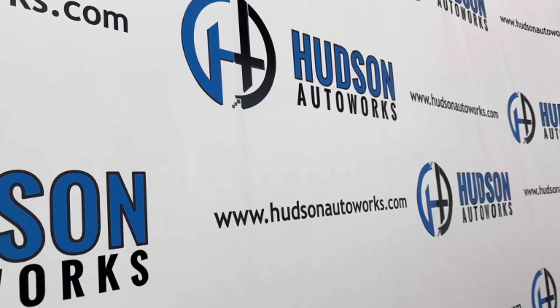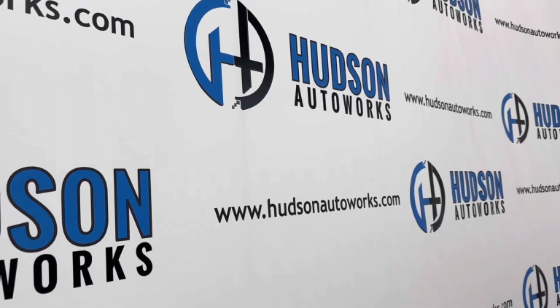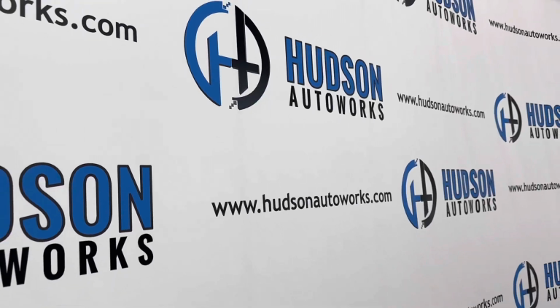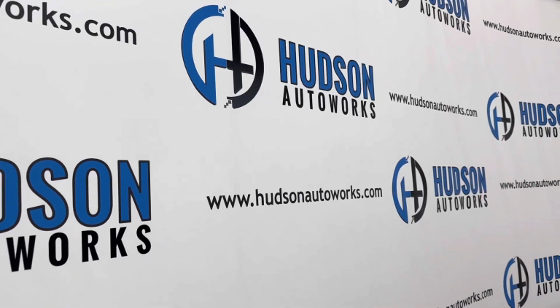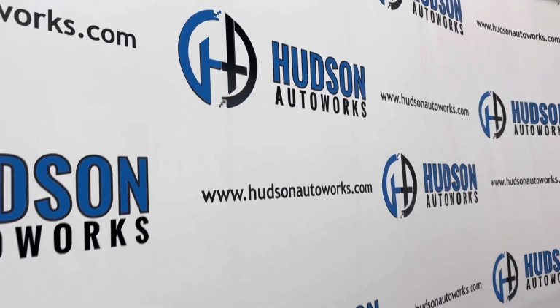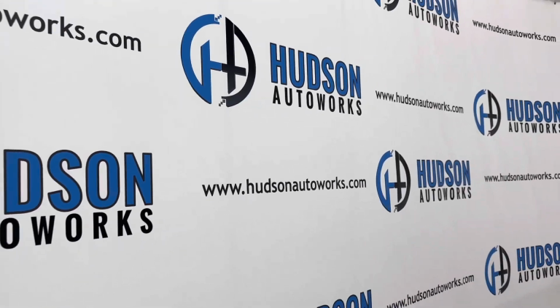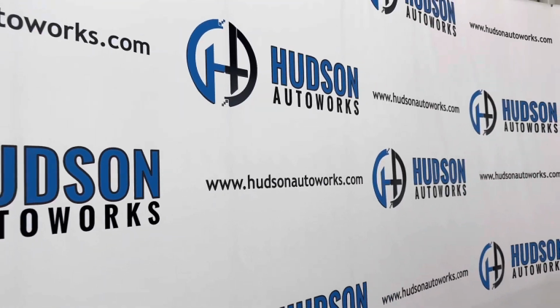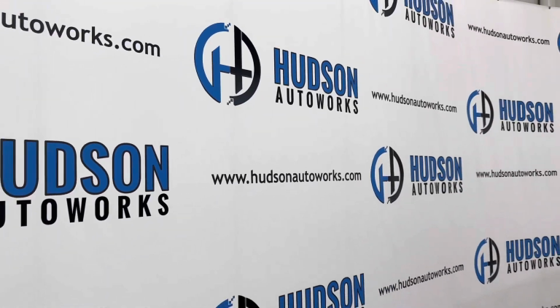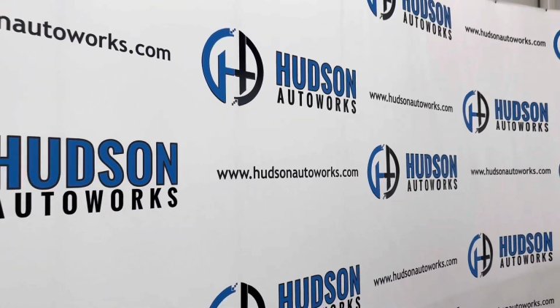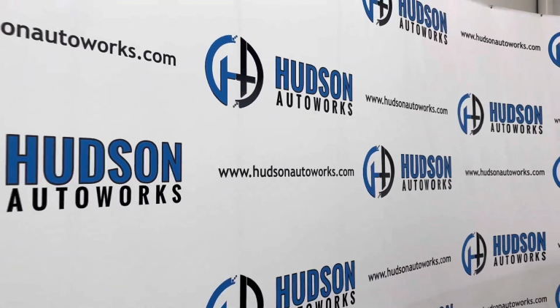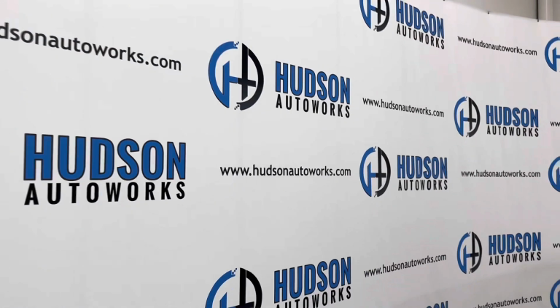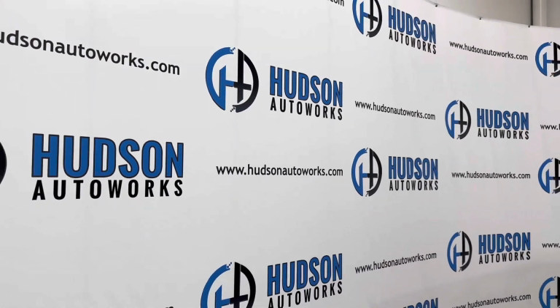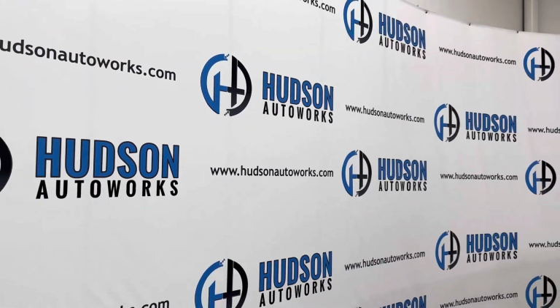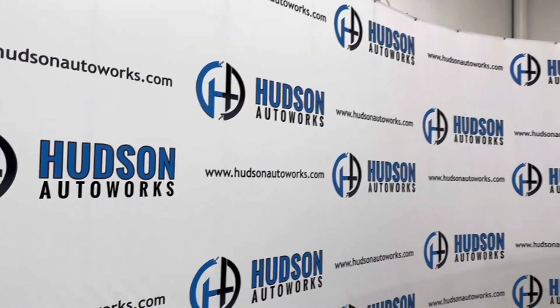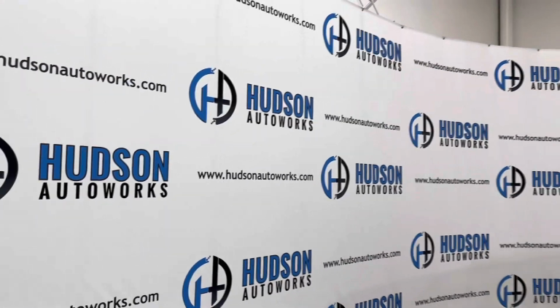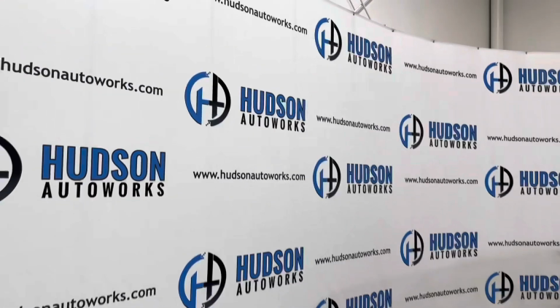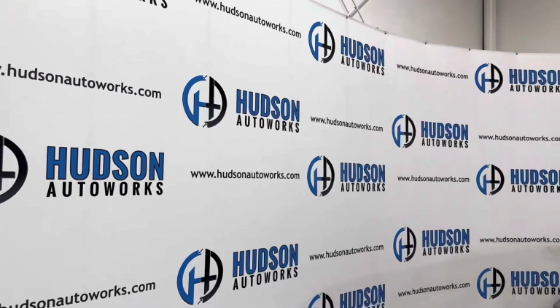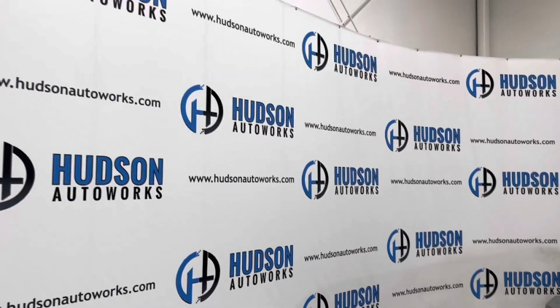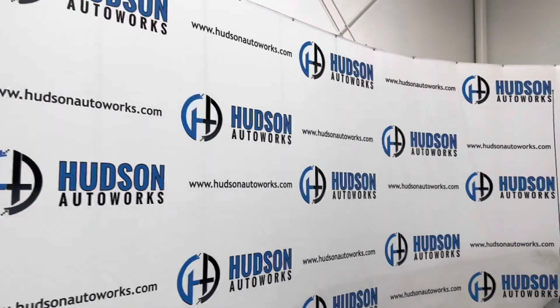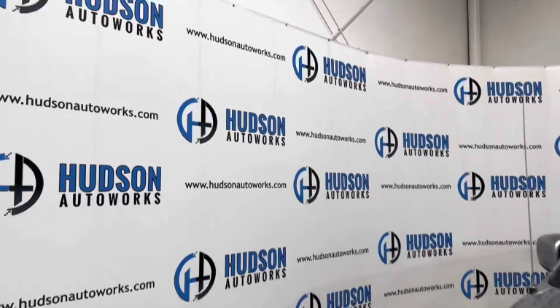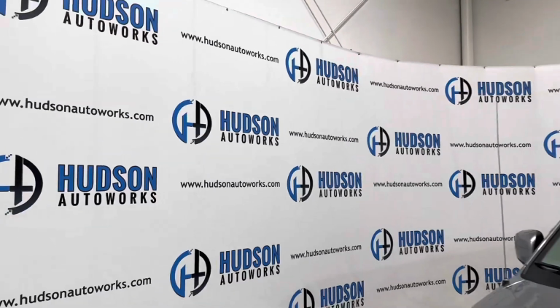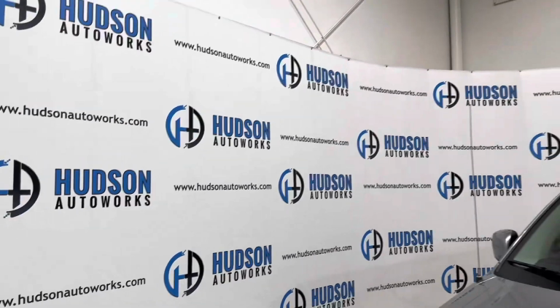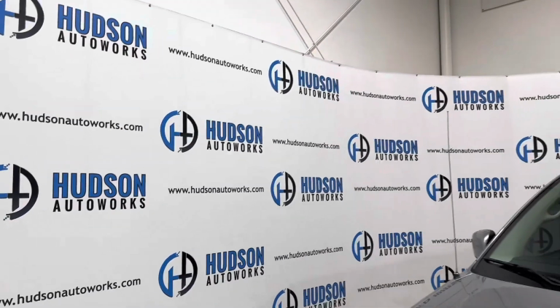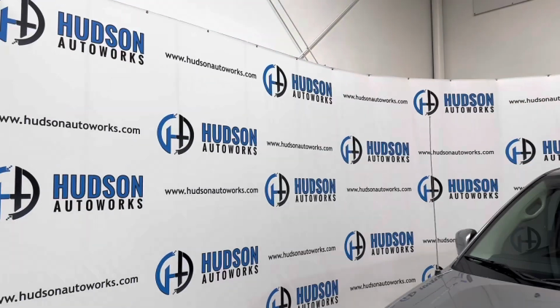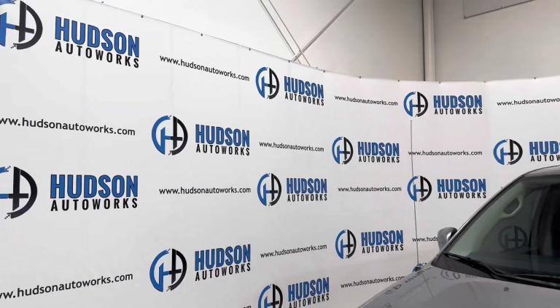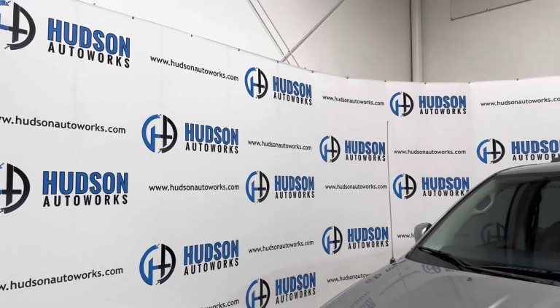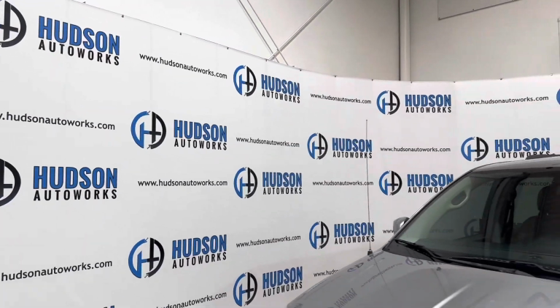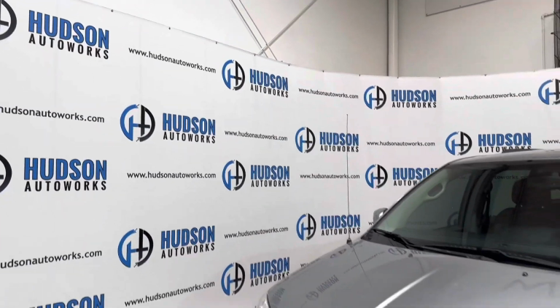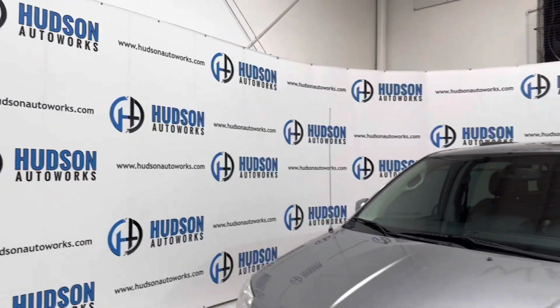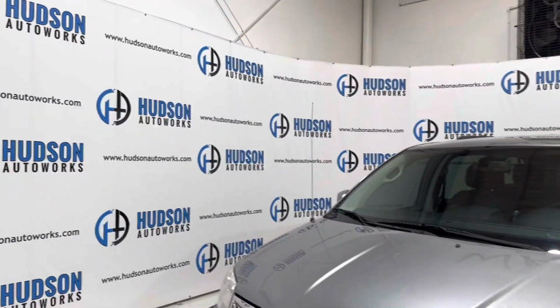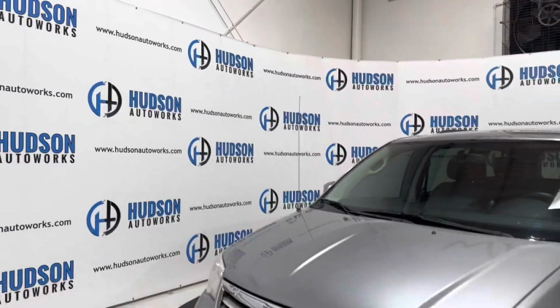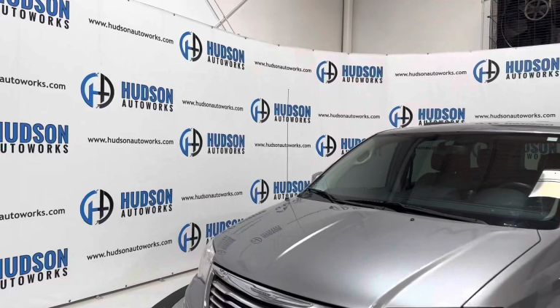What's going on guys? Welcome back to Hudson Auto Works here in Greensboro, North Carolina. We're here today to talk about this 2013 Chrysler Town & Country.